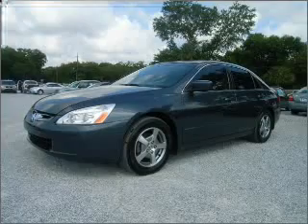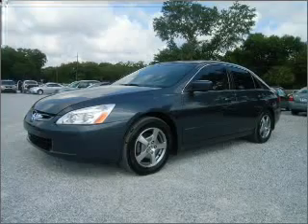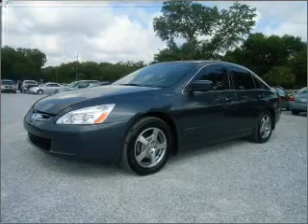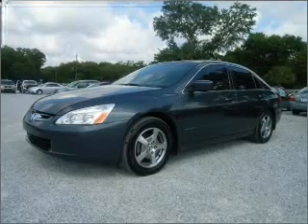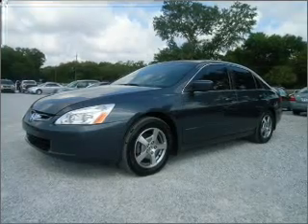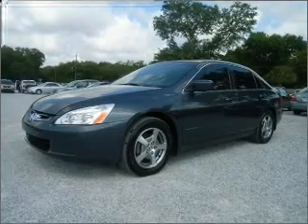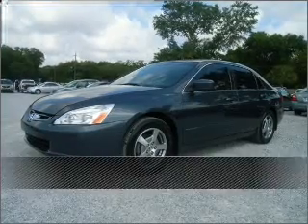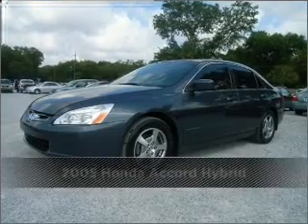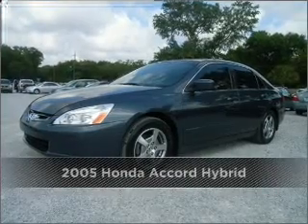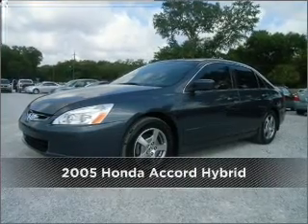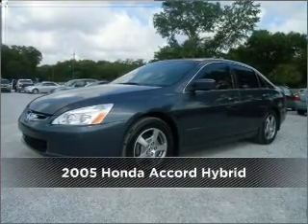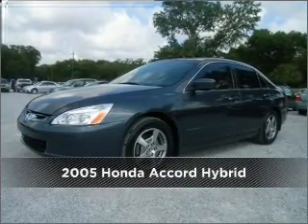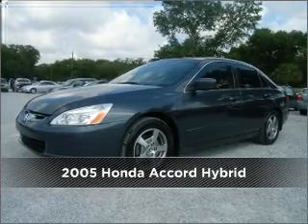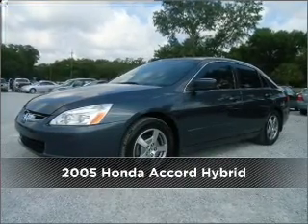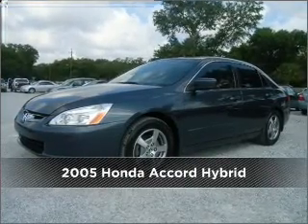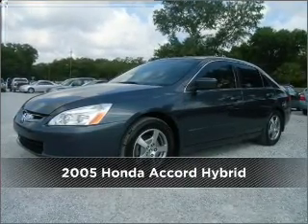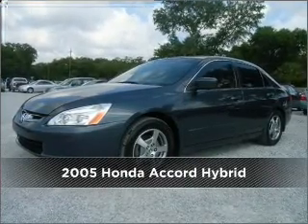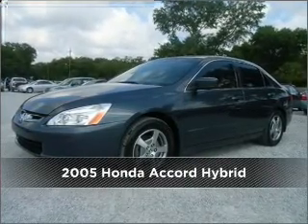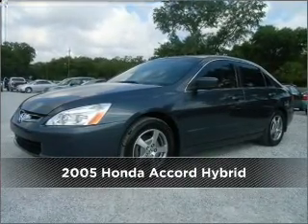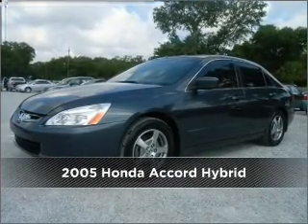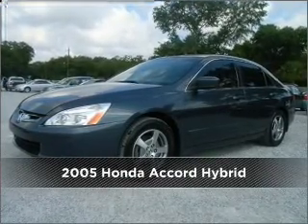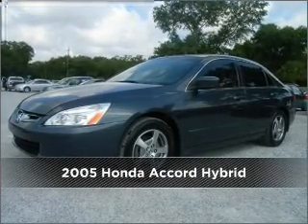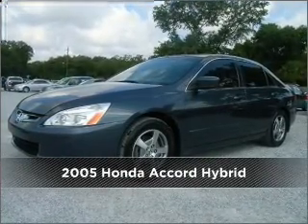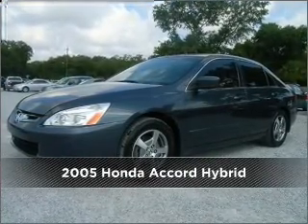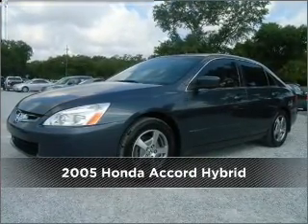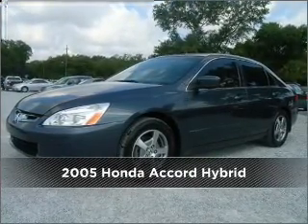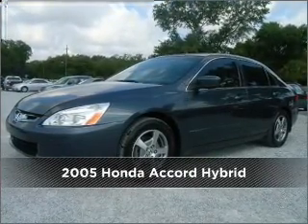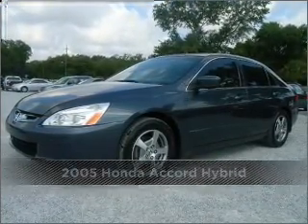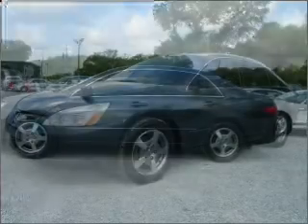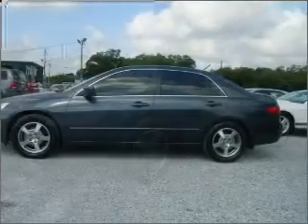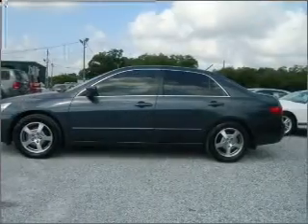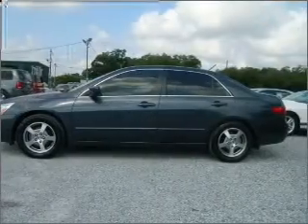Meet this 2005 Honda. Discover the vehicle that meets your needs.